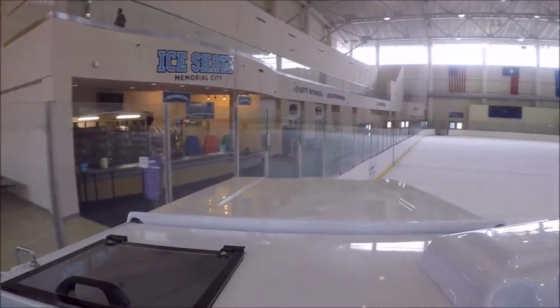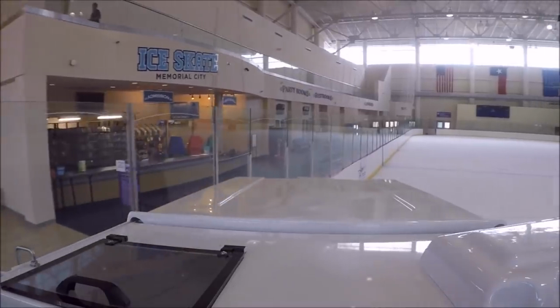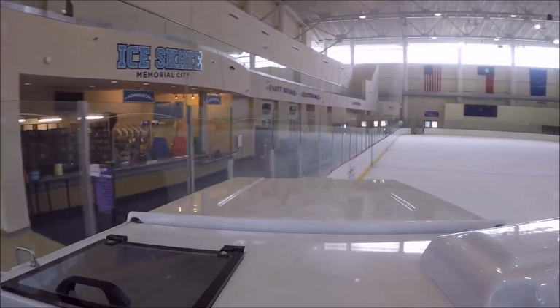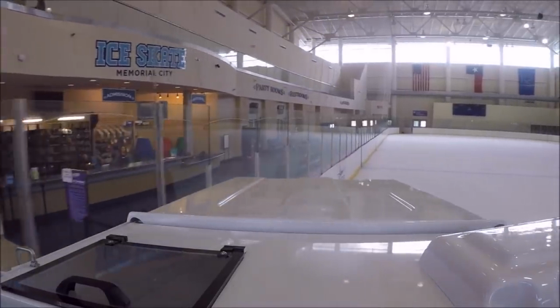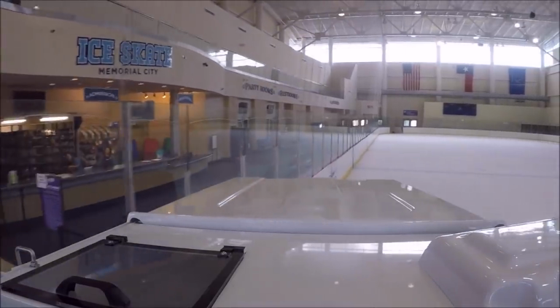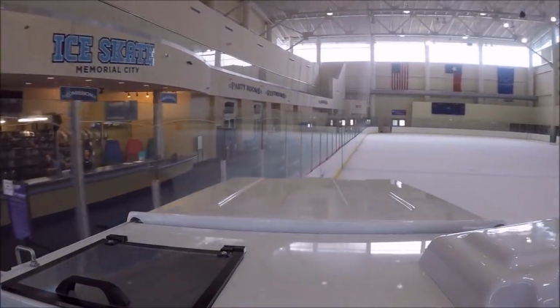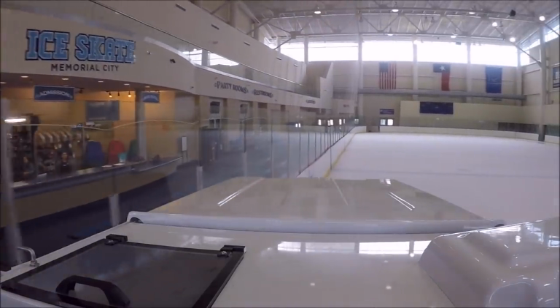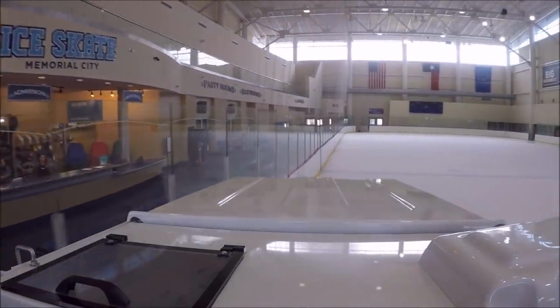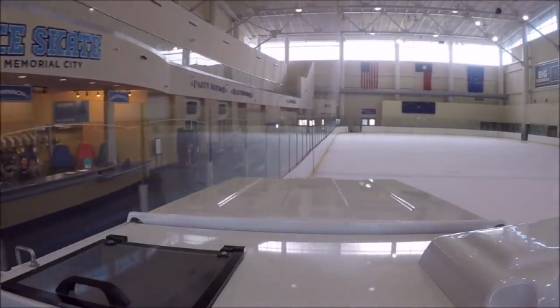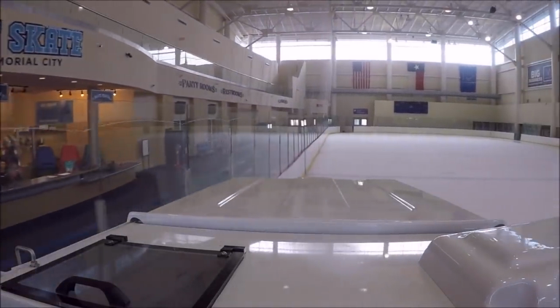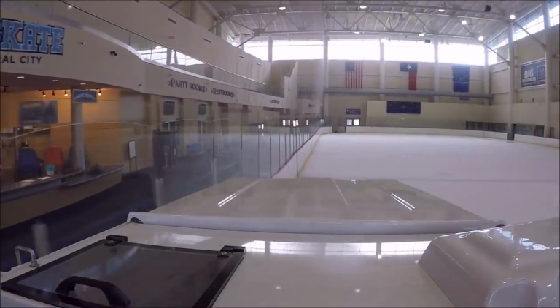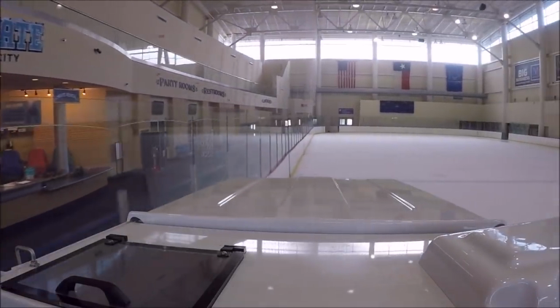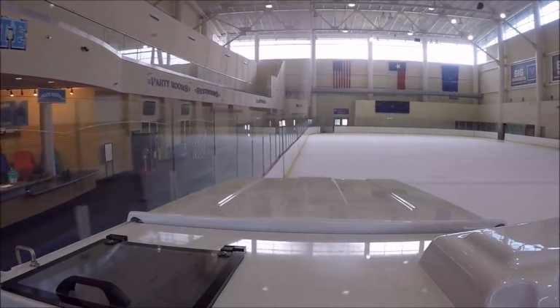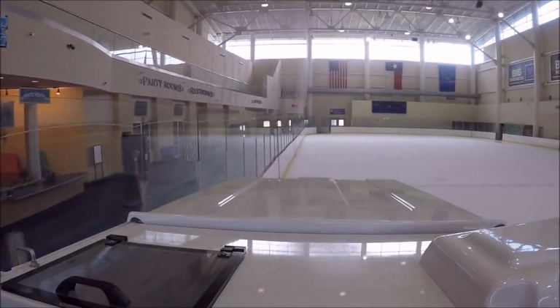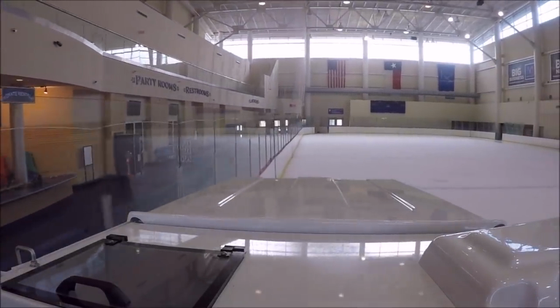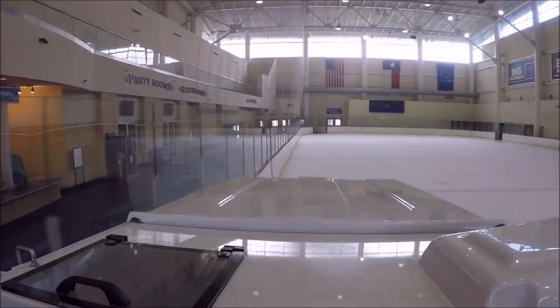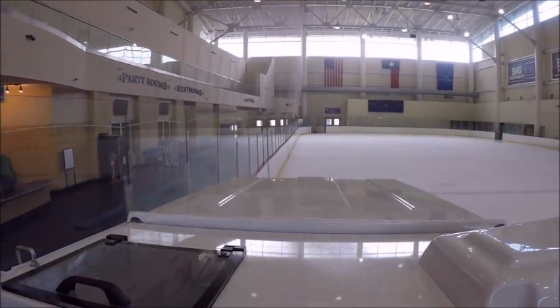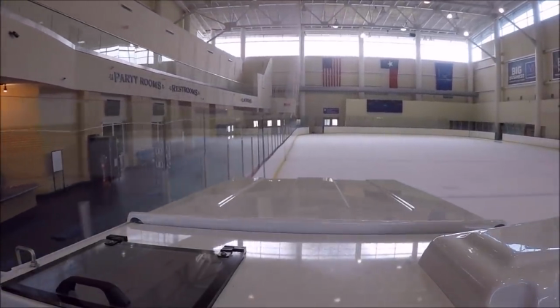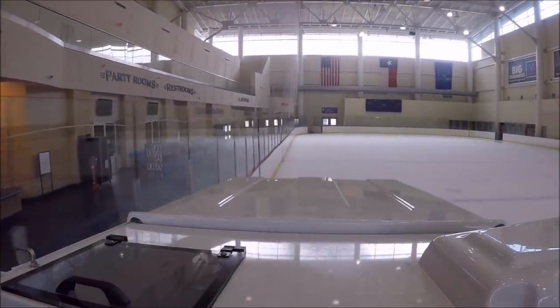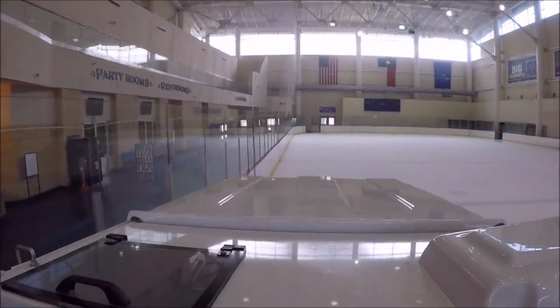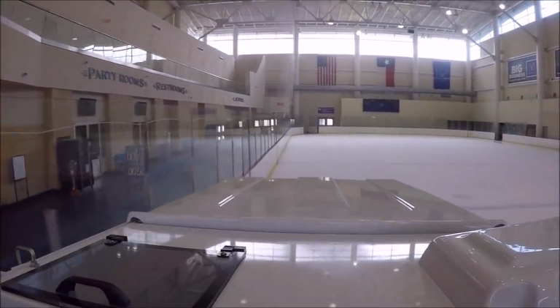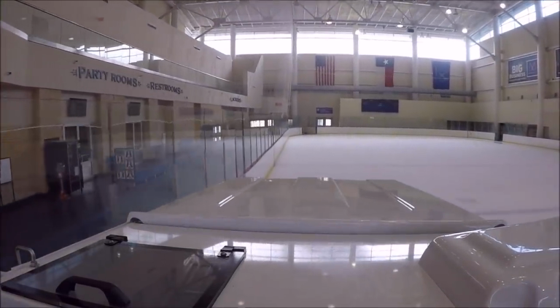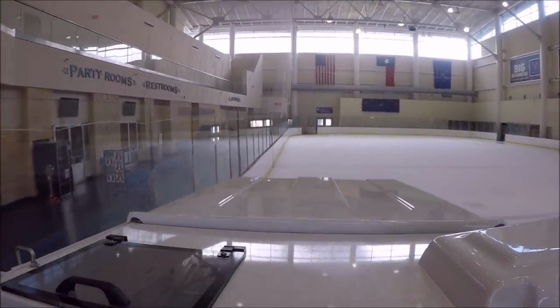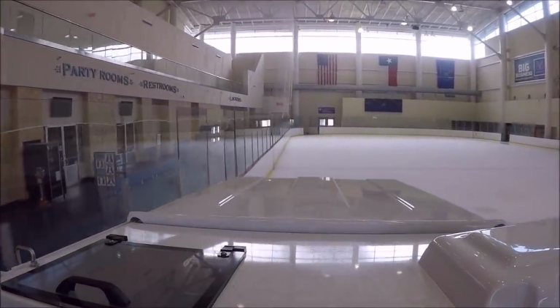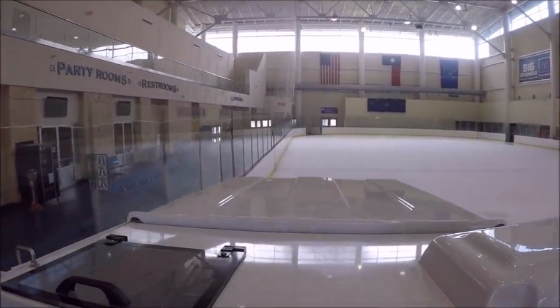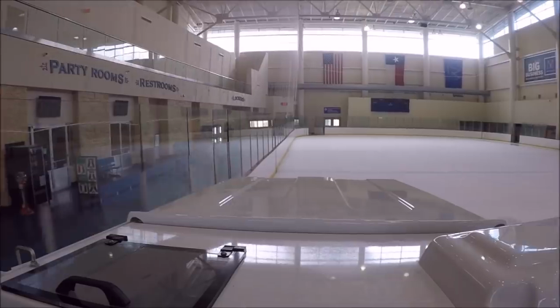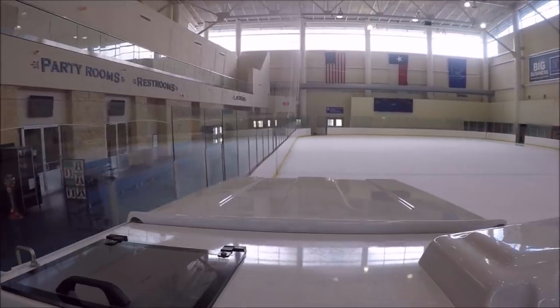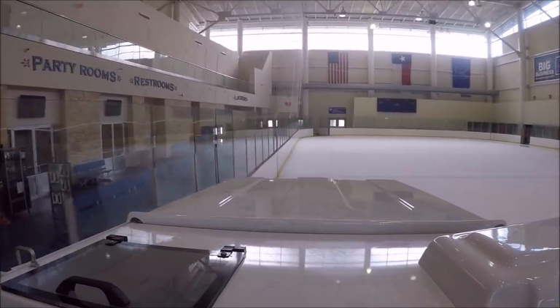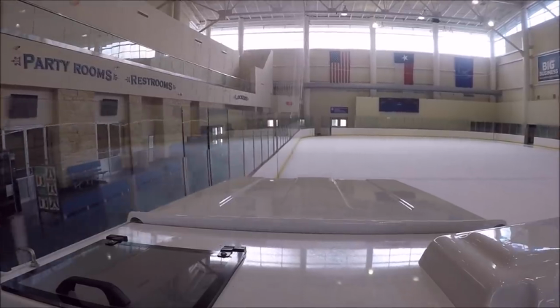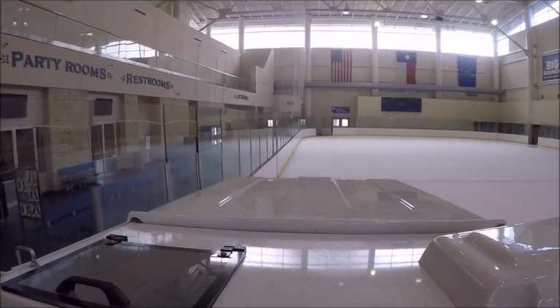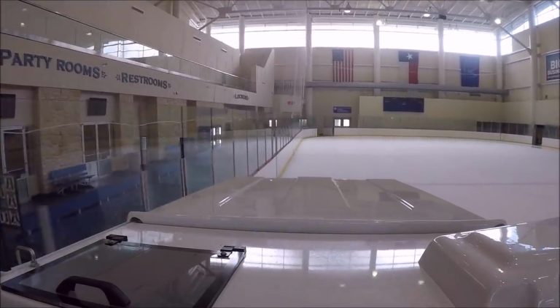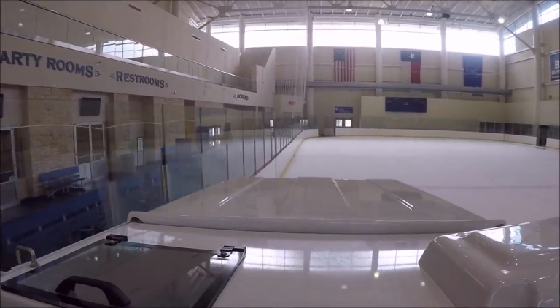Coming out of the corner, adding a little gas to it — oh yeah, that's nice. Oh, that was good throttle response.